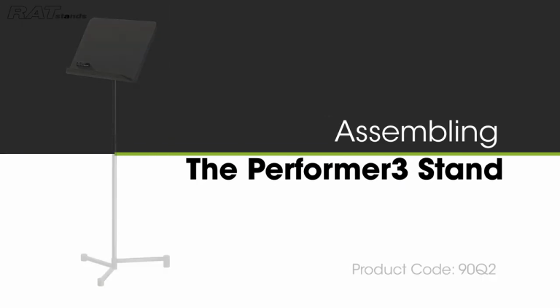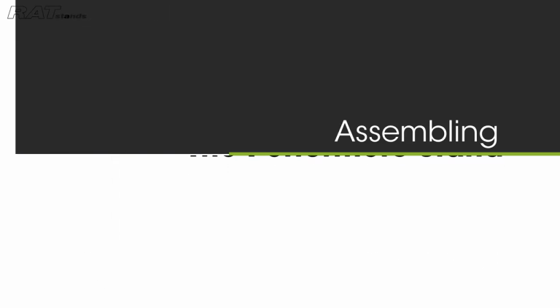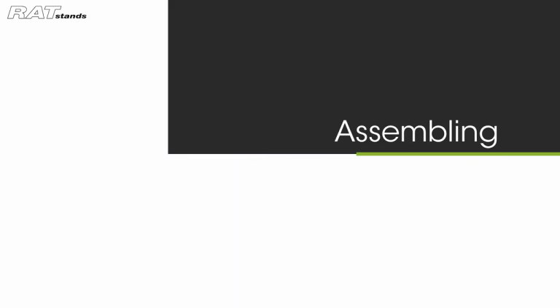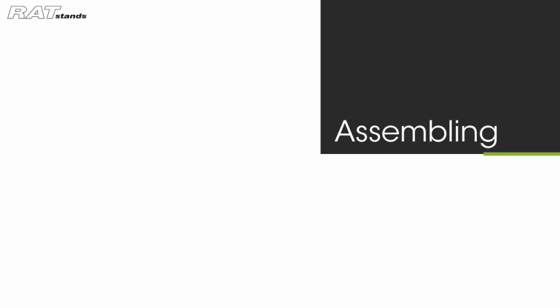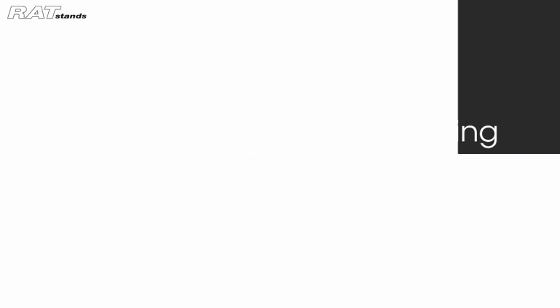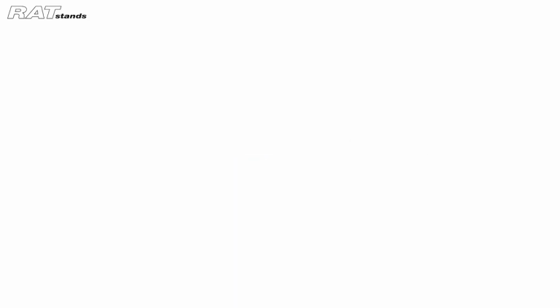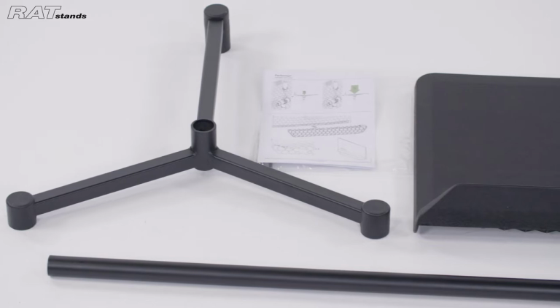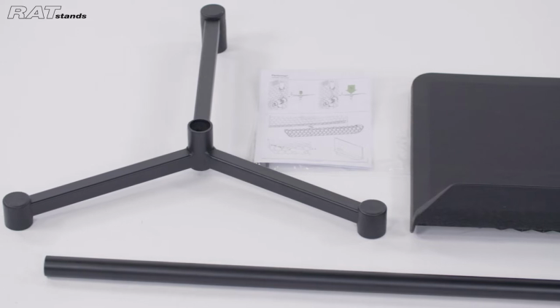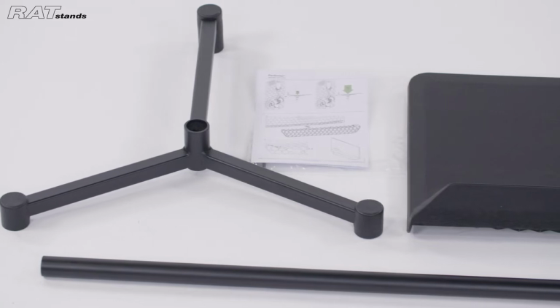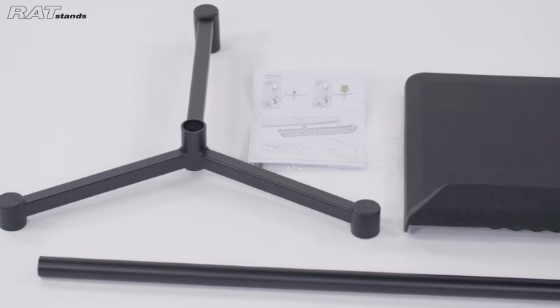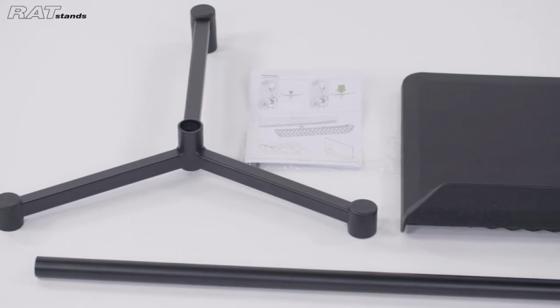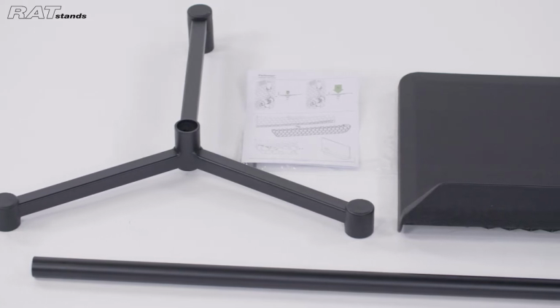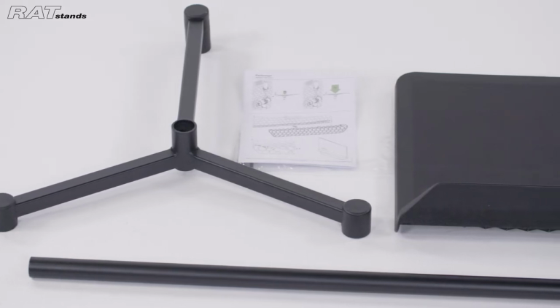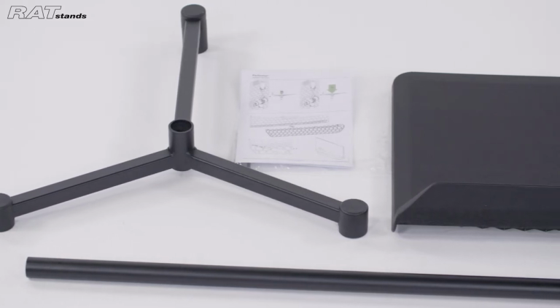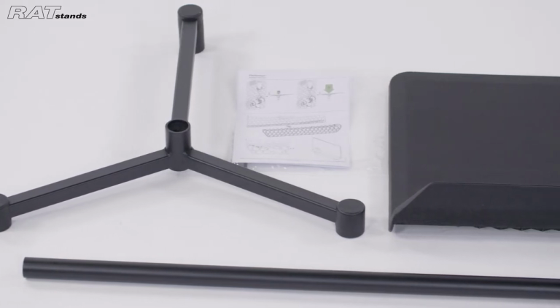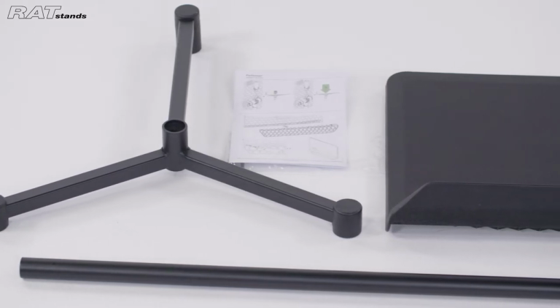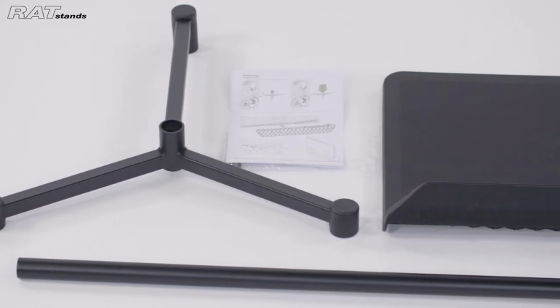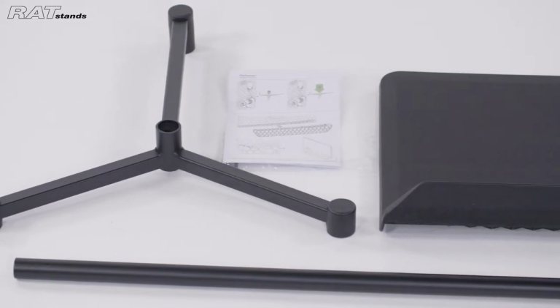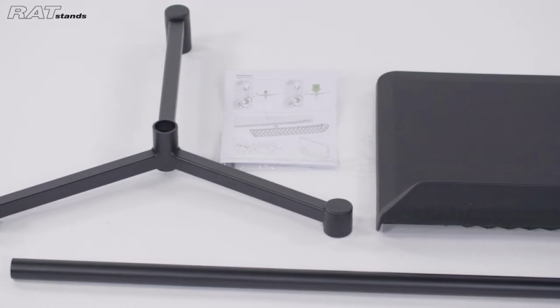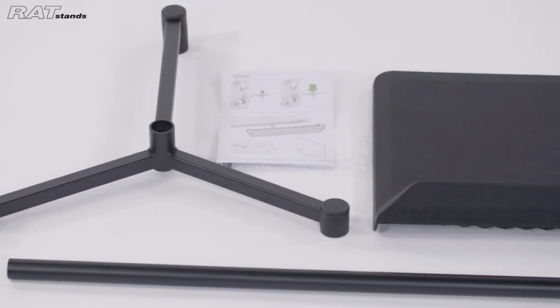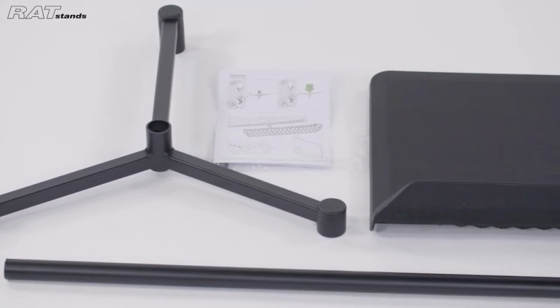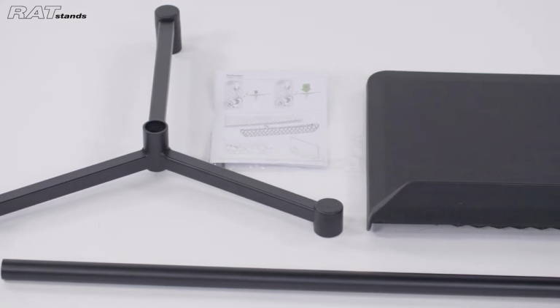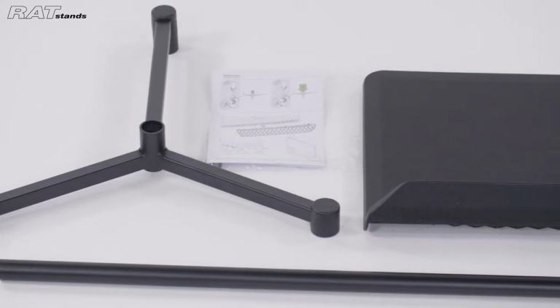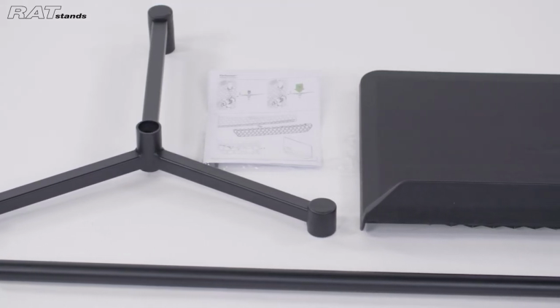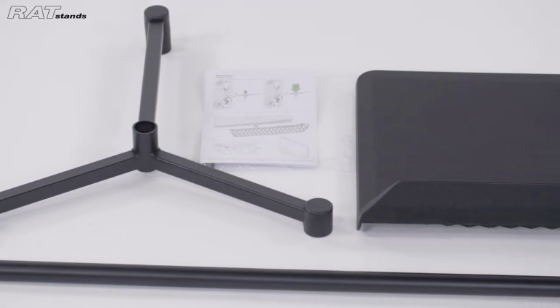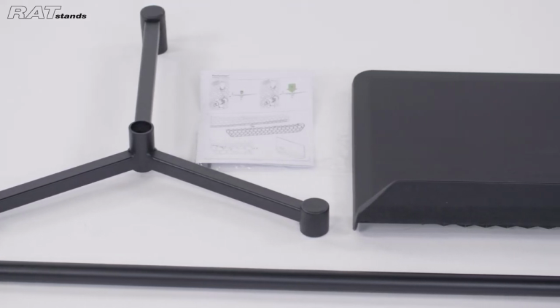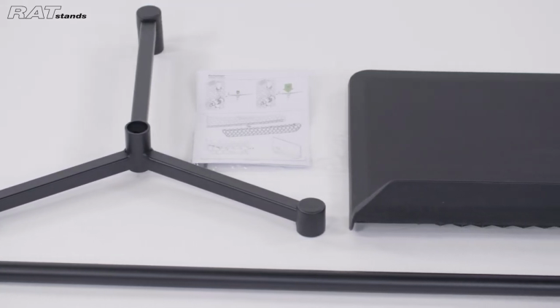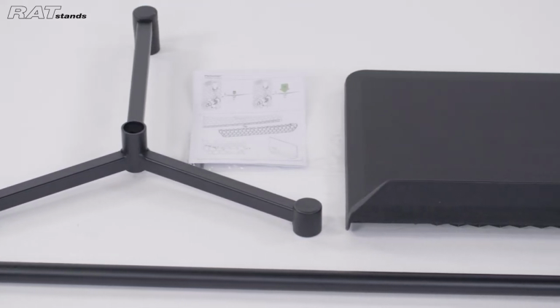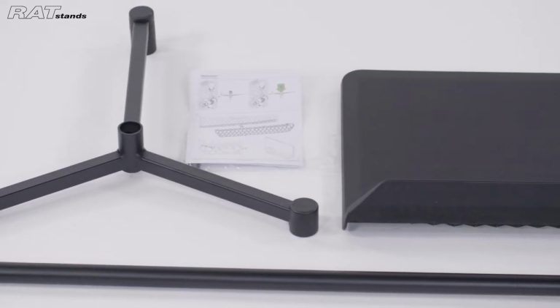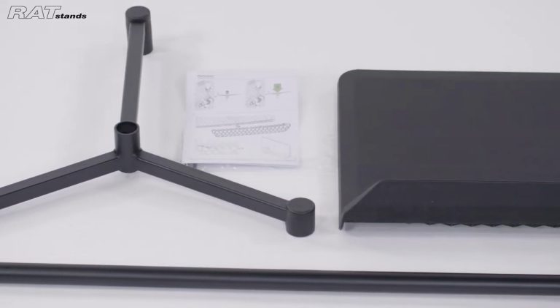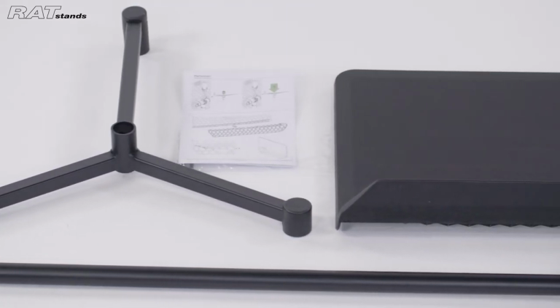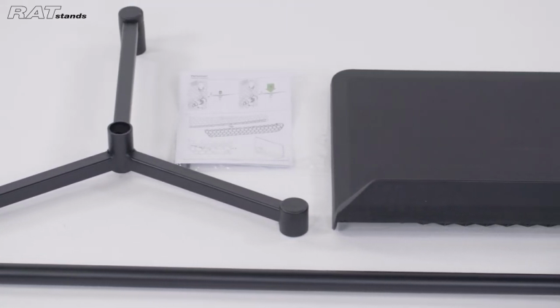The following video will demonstrate how to assemble the RAT stand's Performa 3 stand.